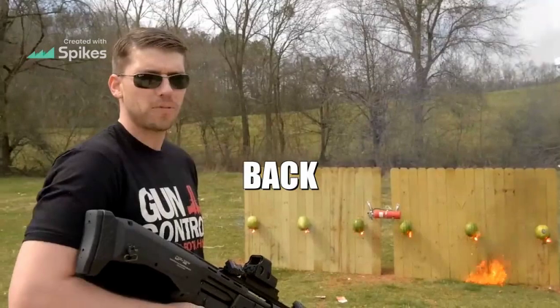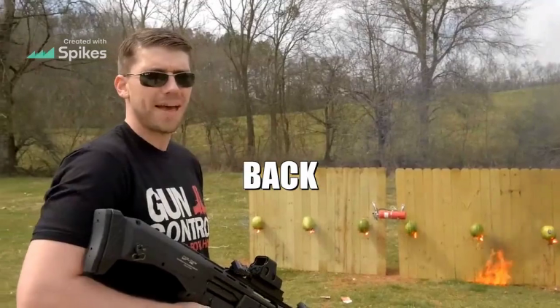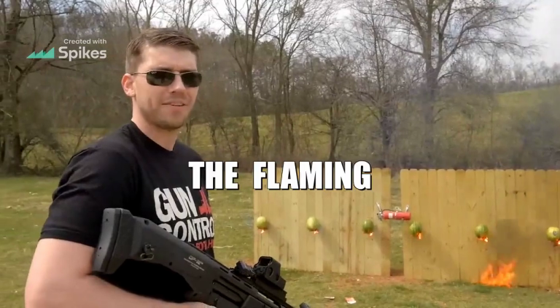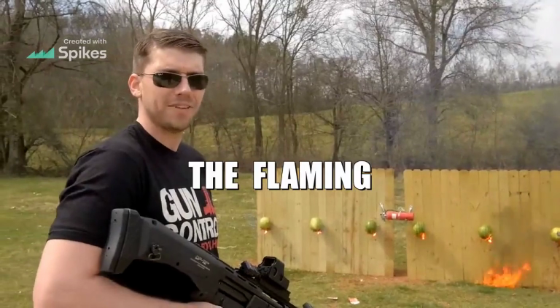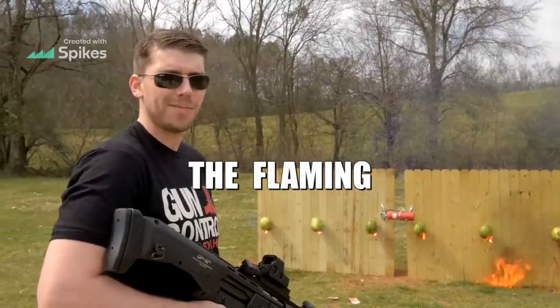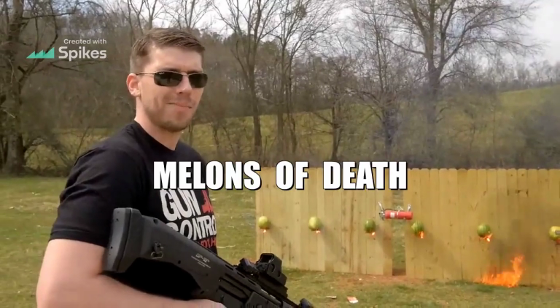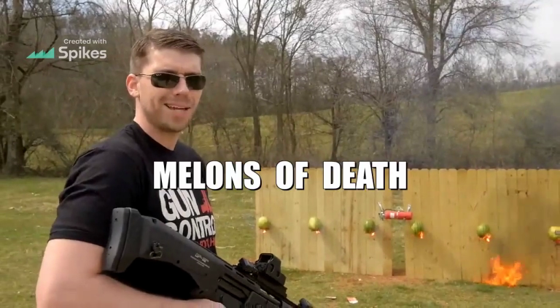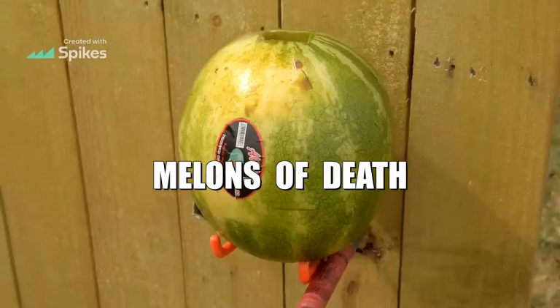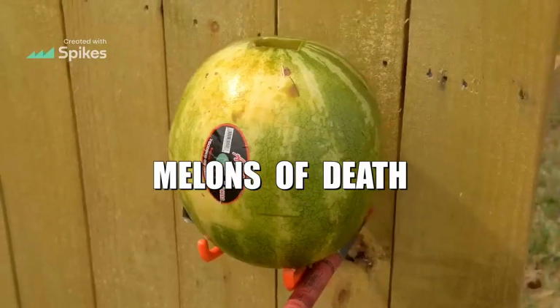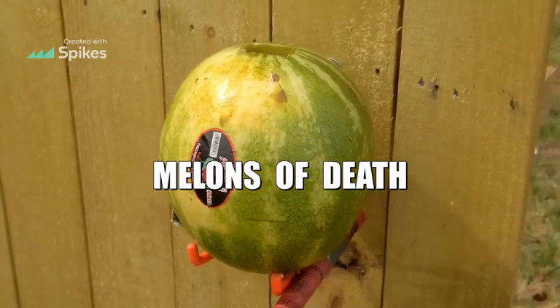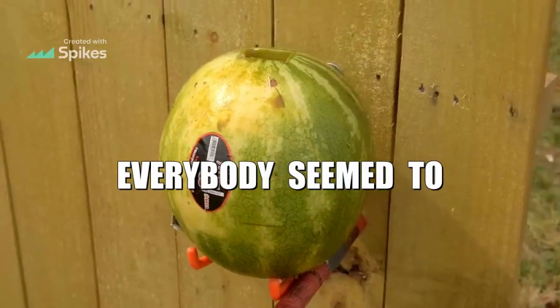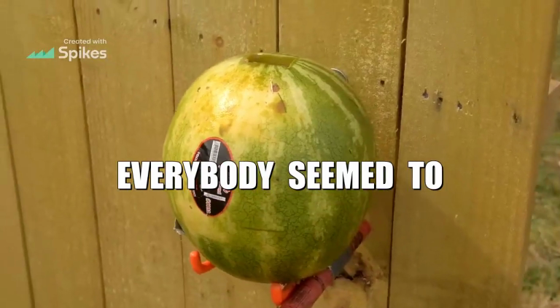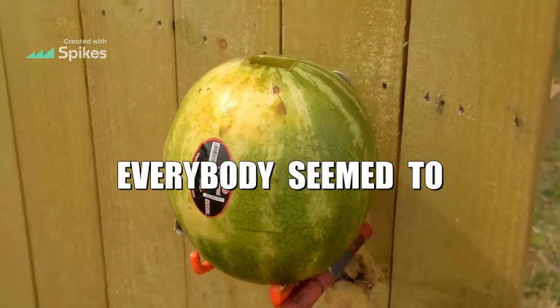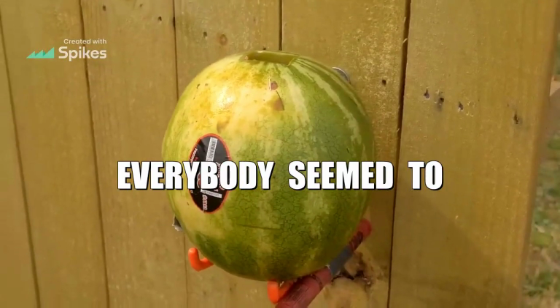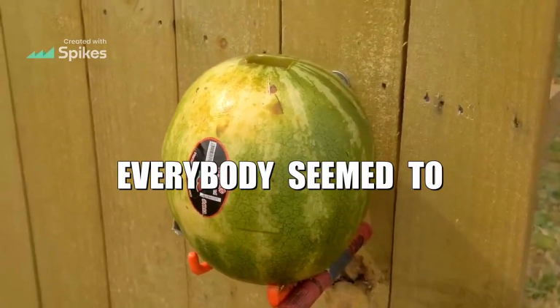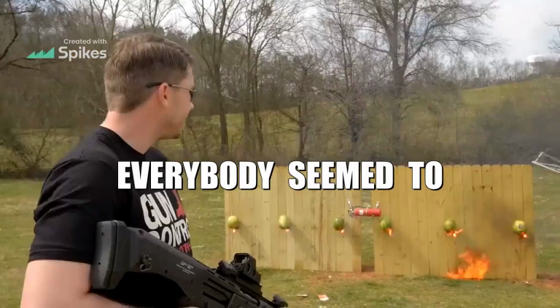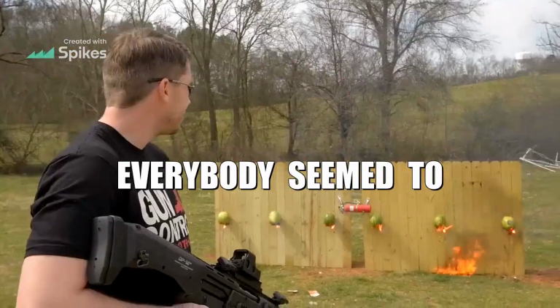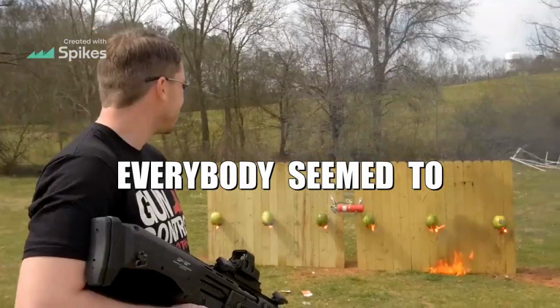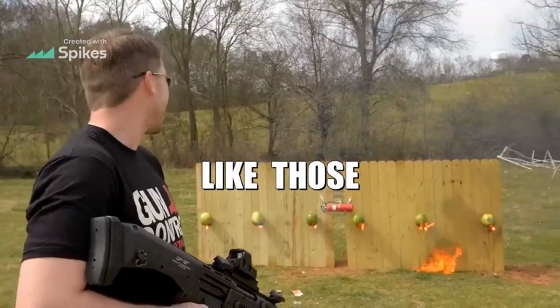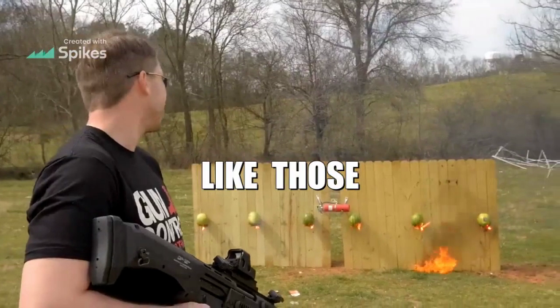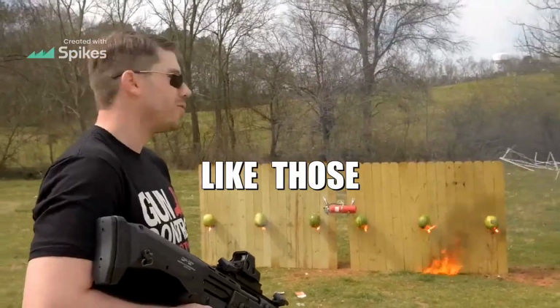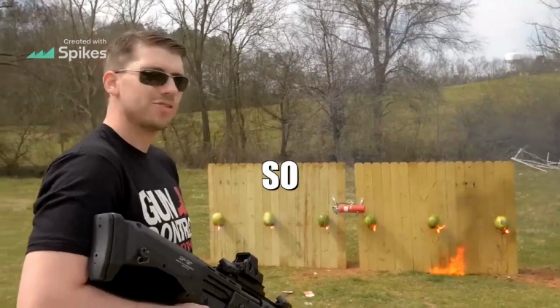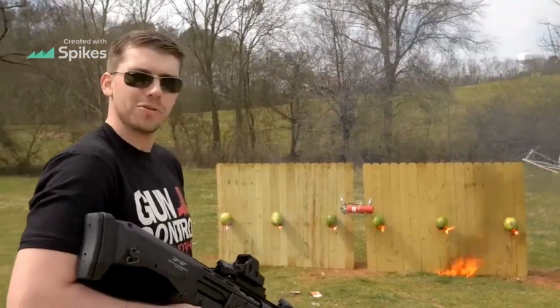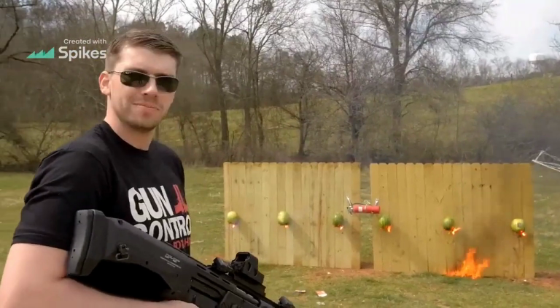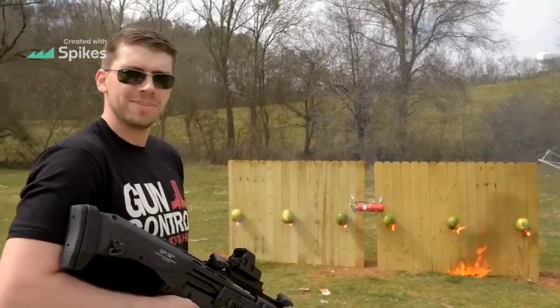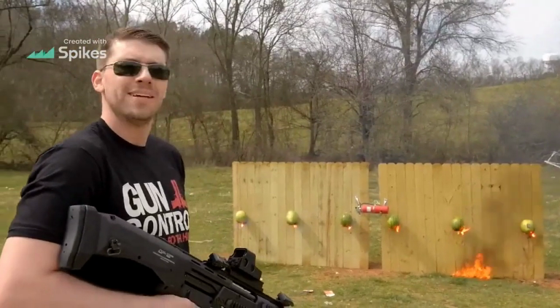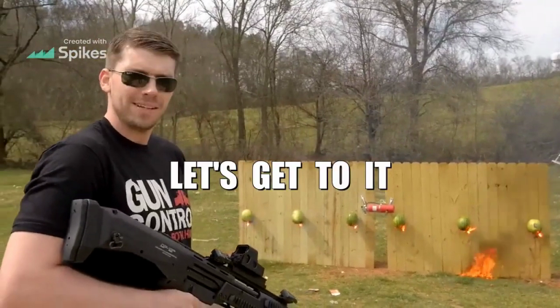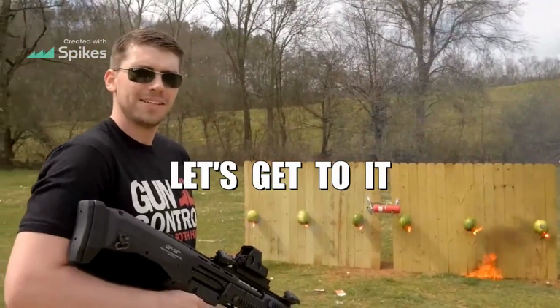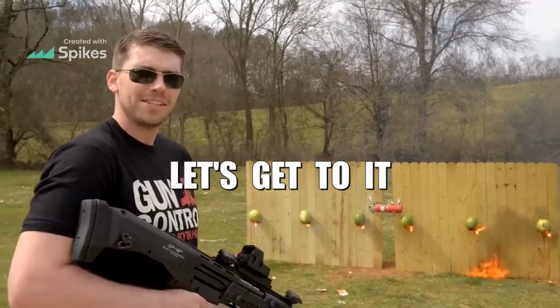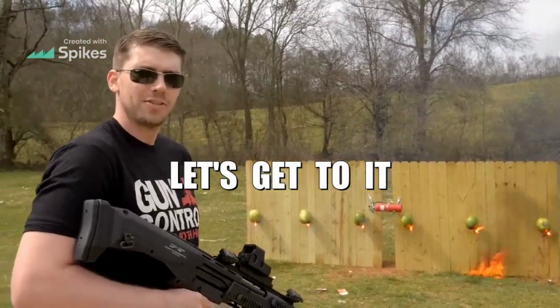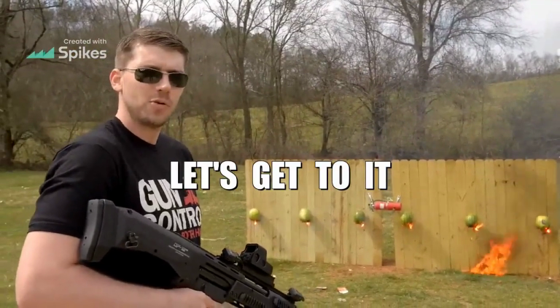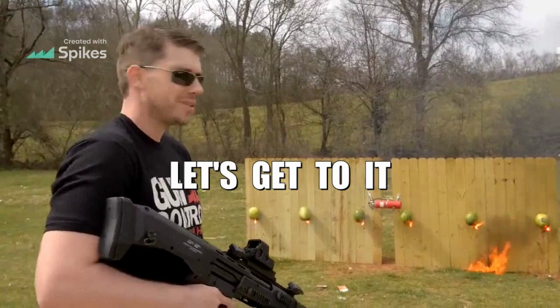Let's pack the flaming melons of death. Everybody seemed to like those, so let's get to it.